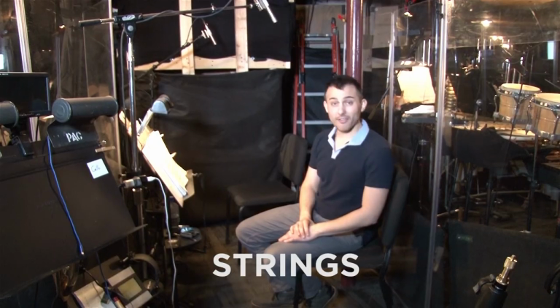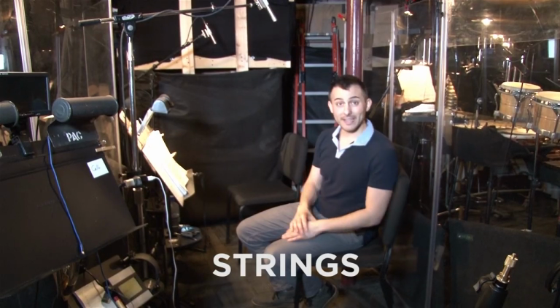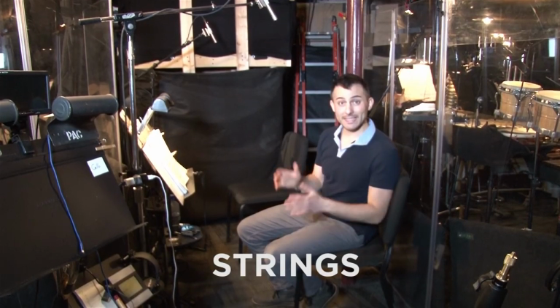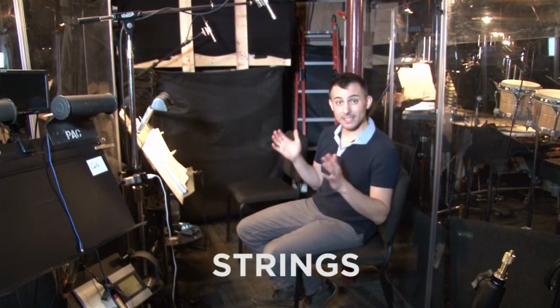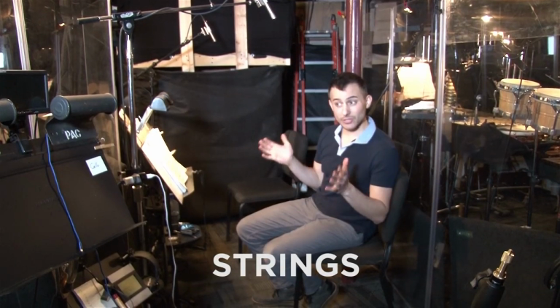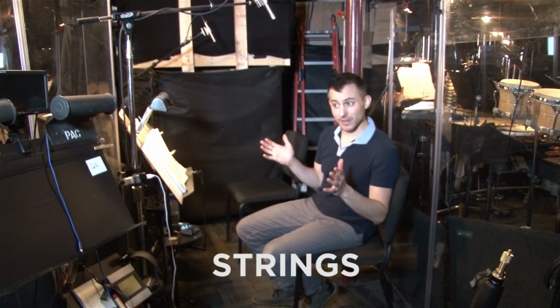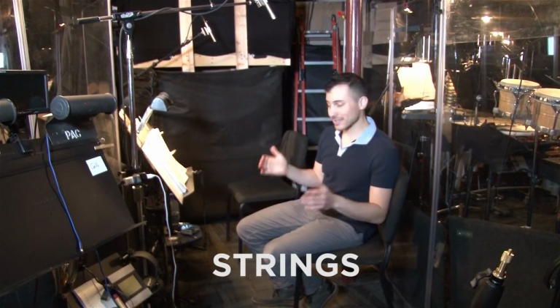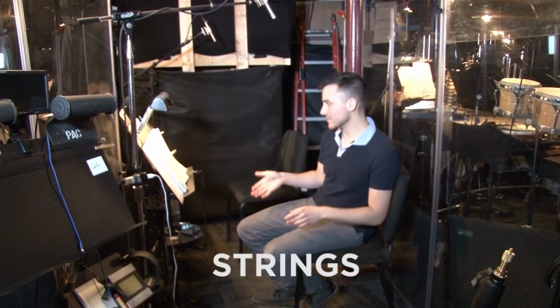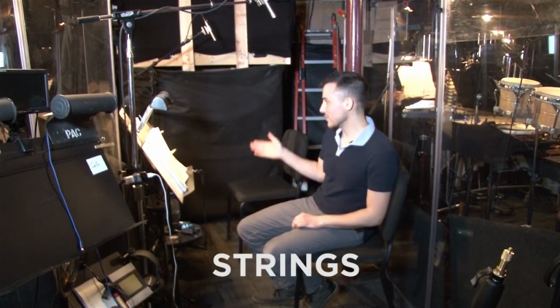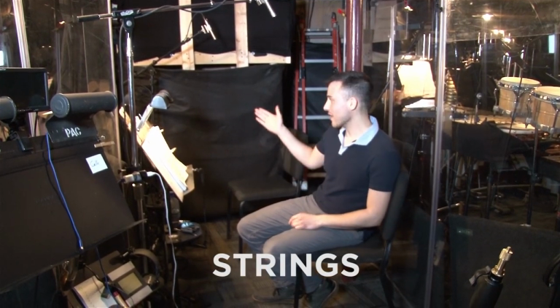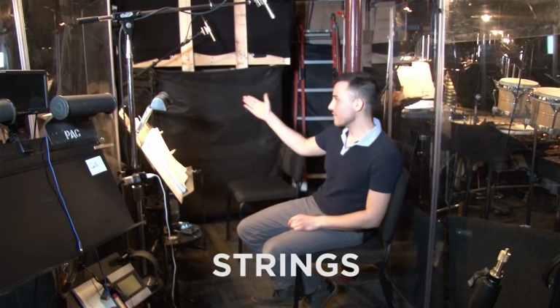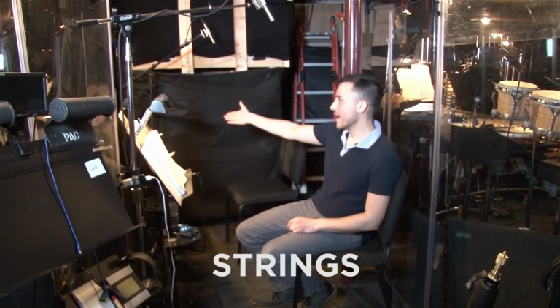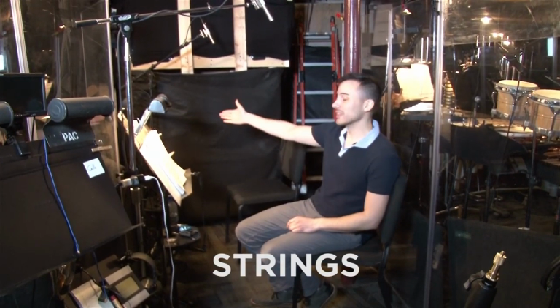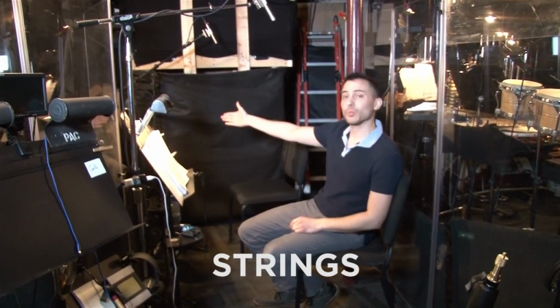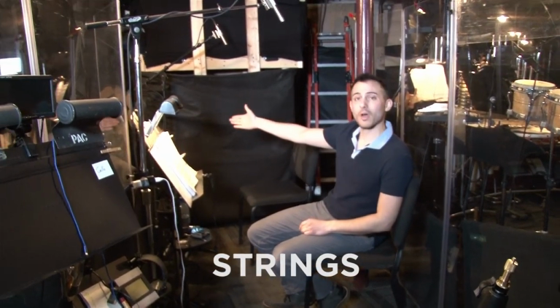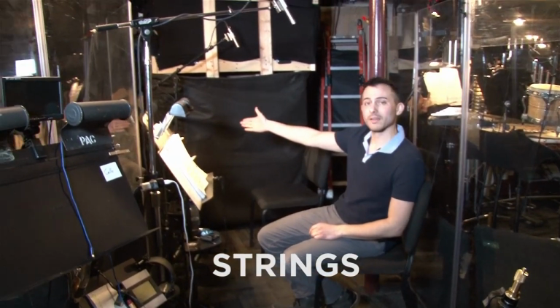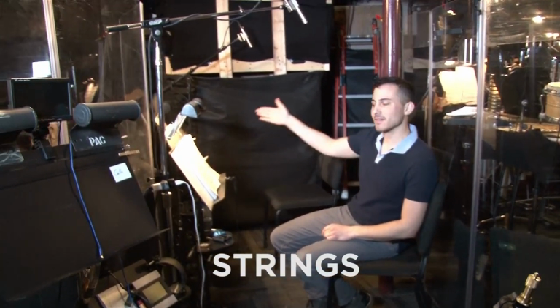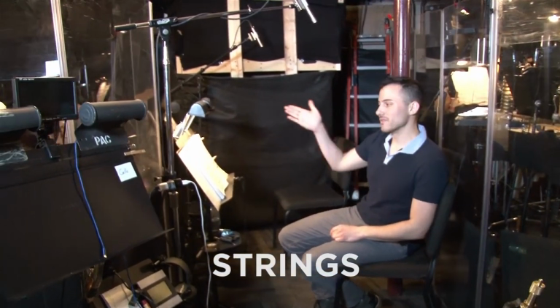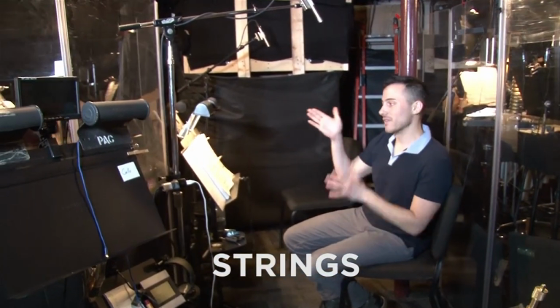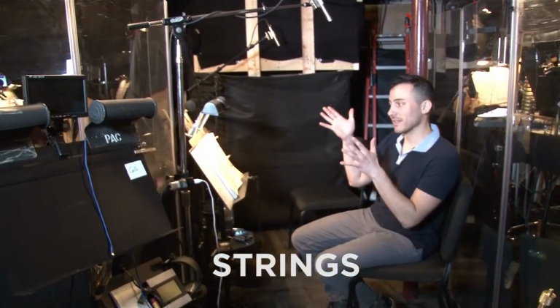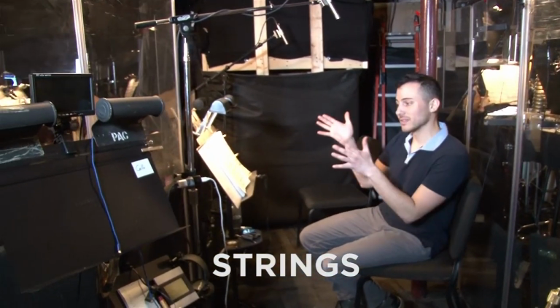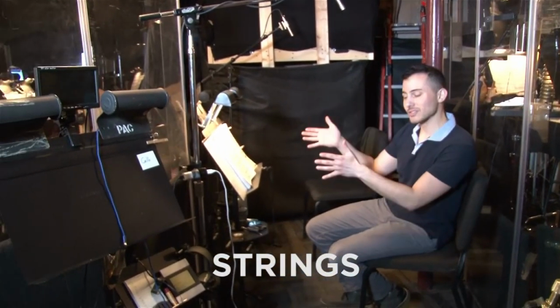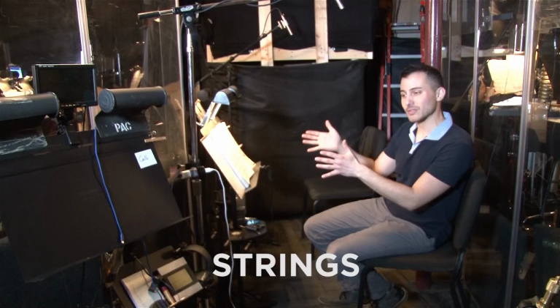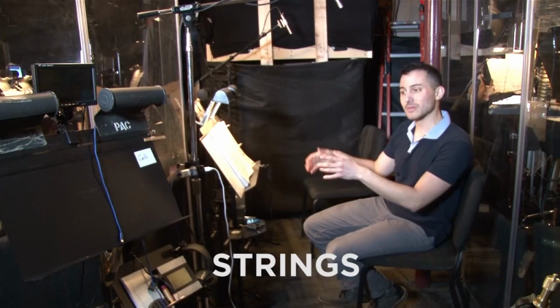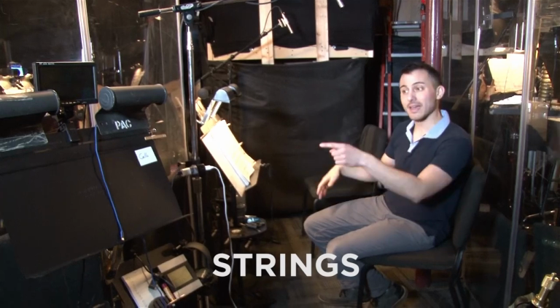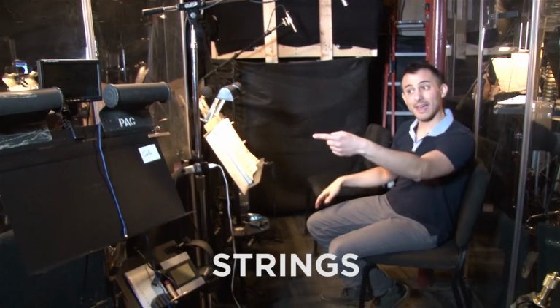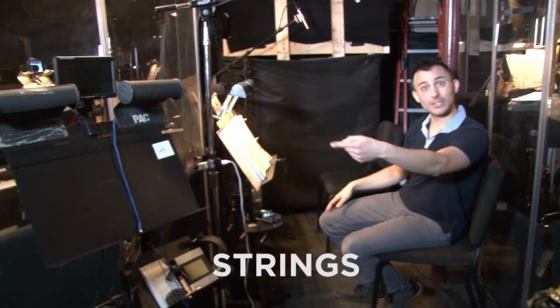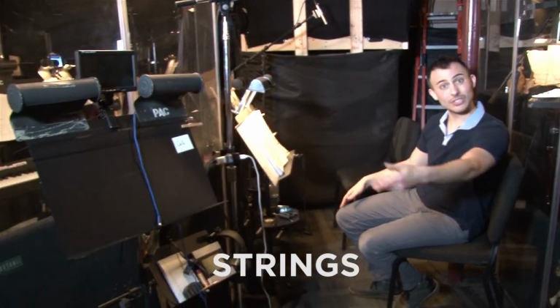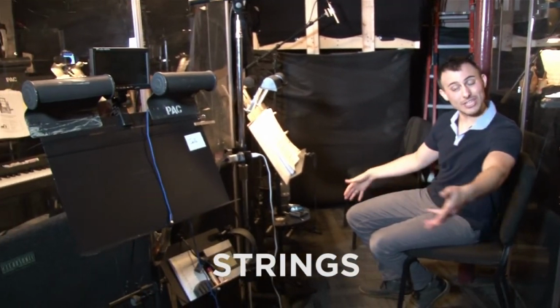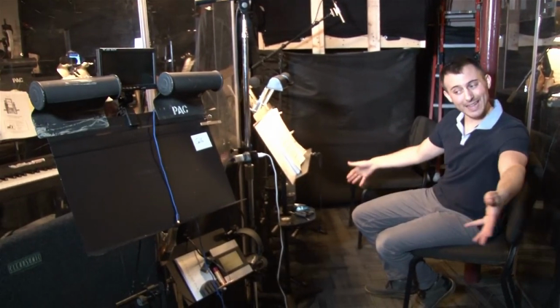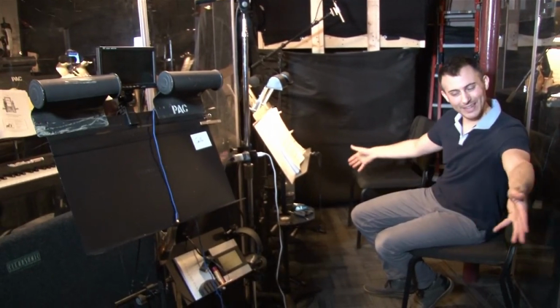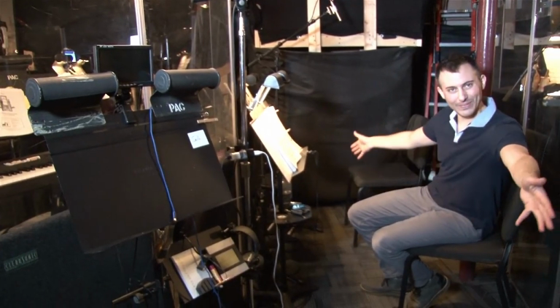This is strings — we've got violin one, violin two, and cello.